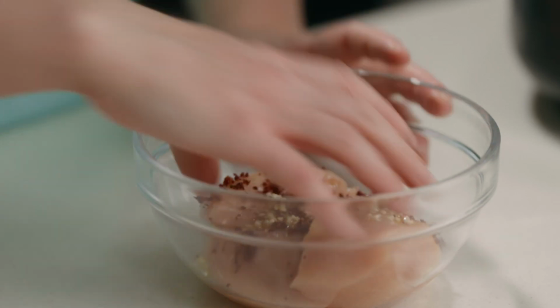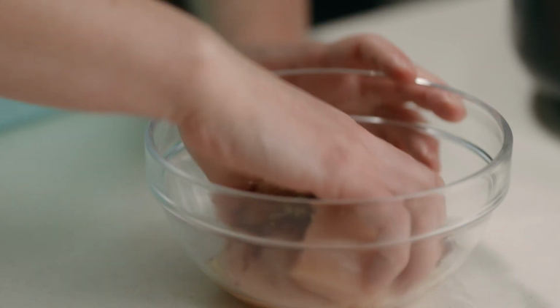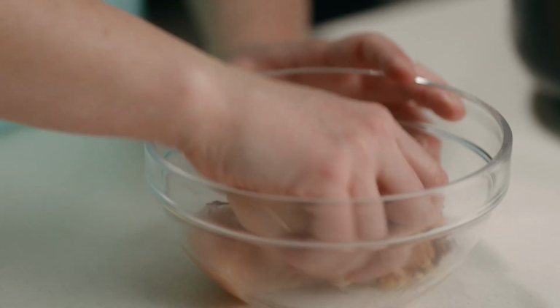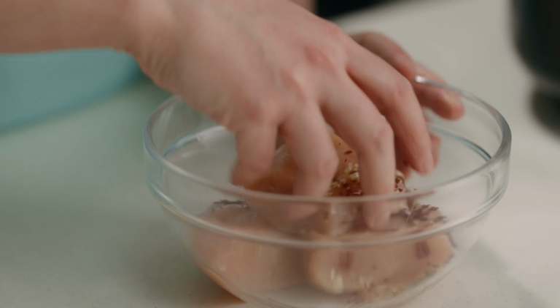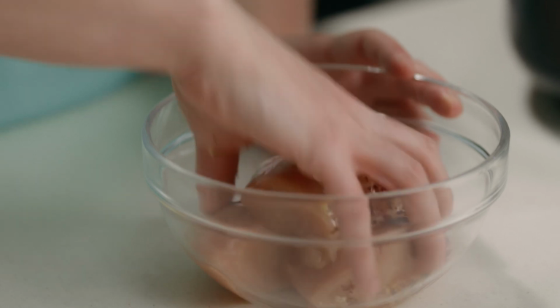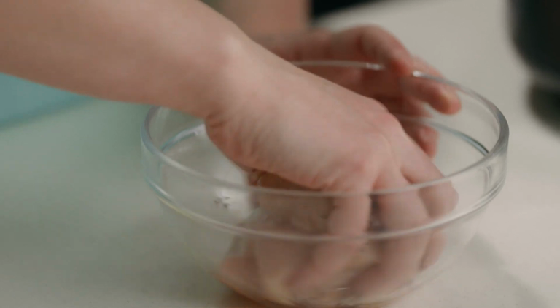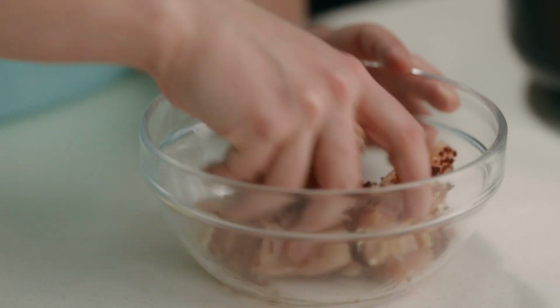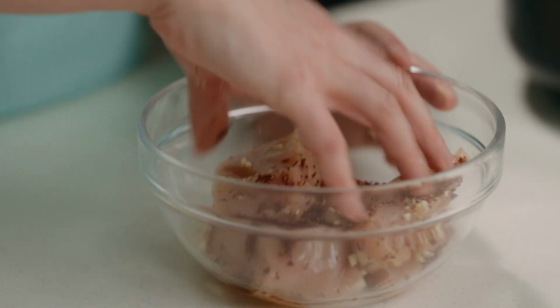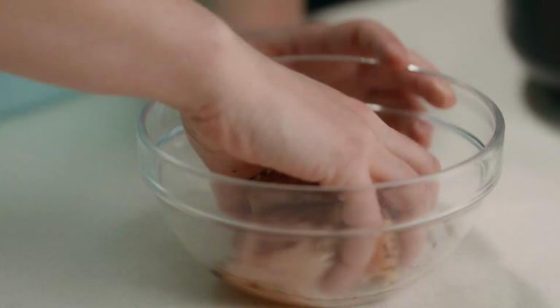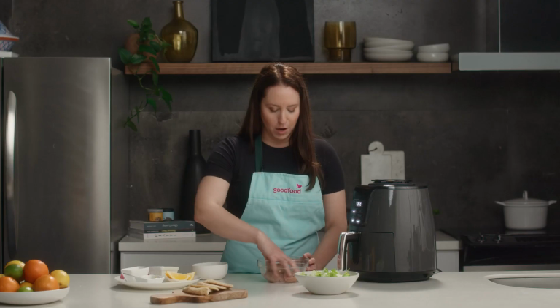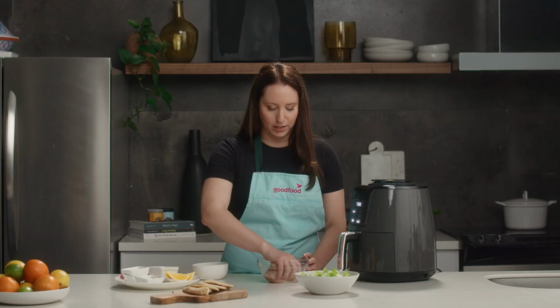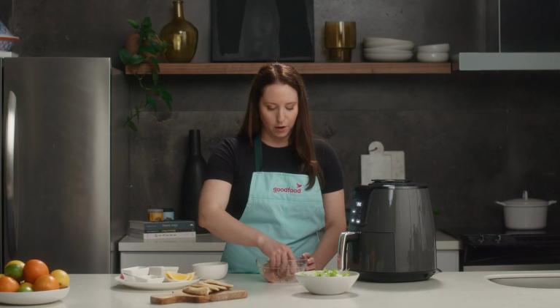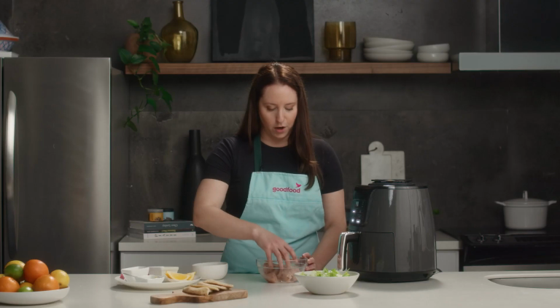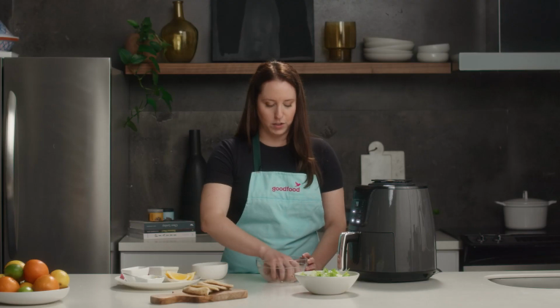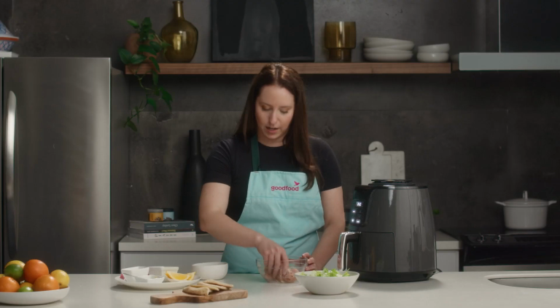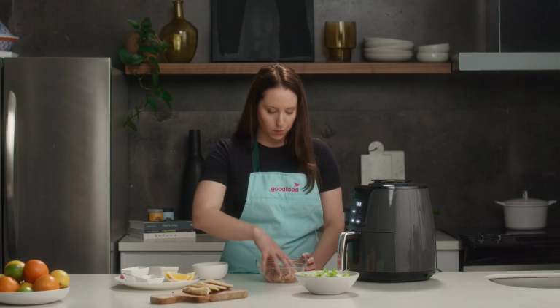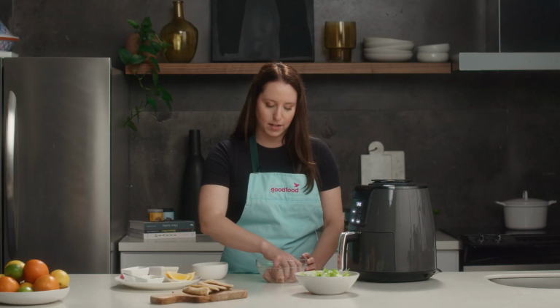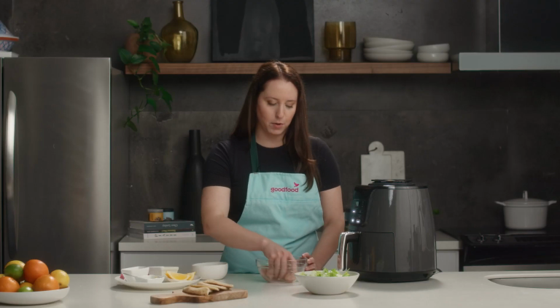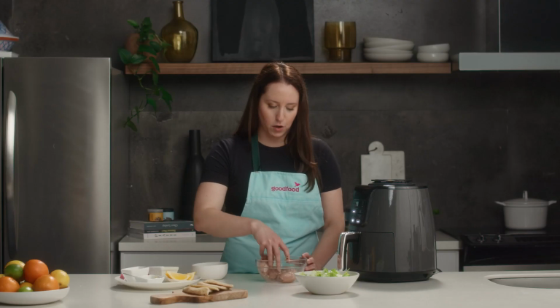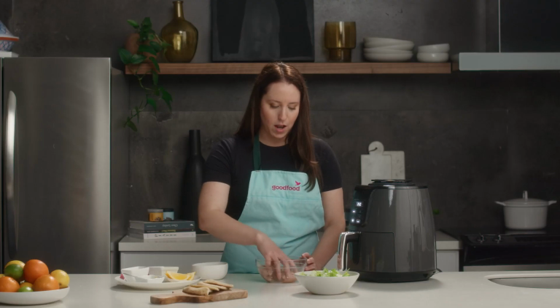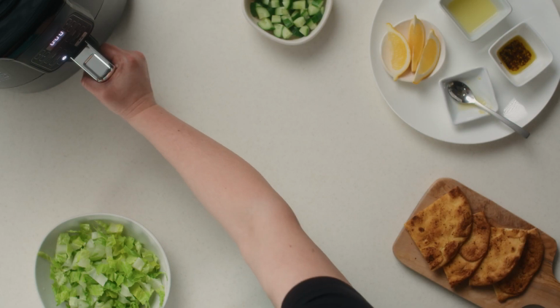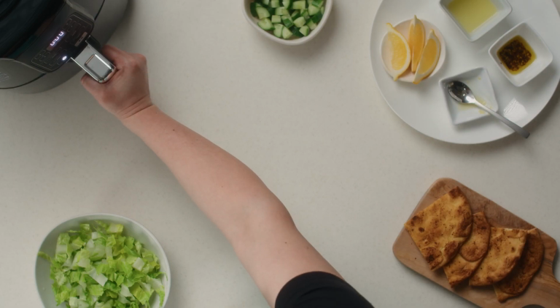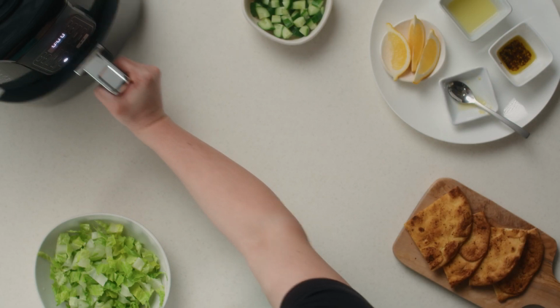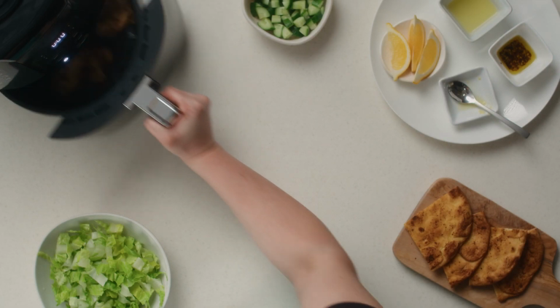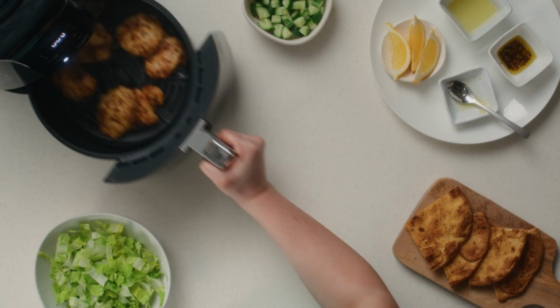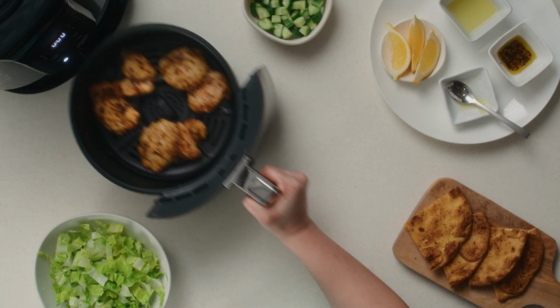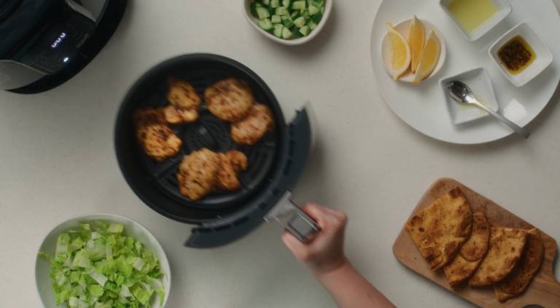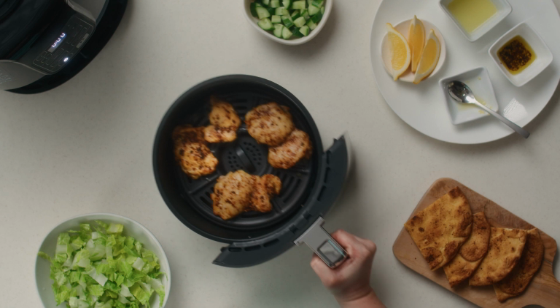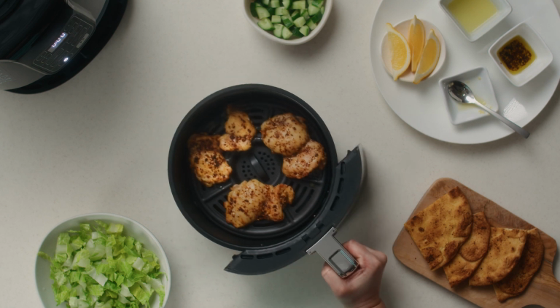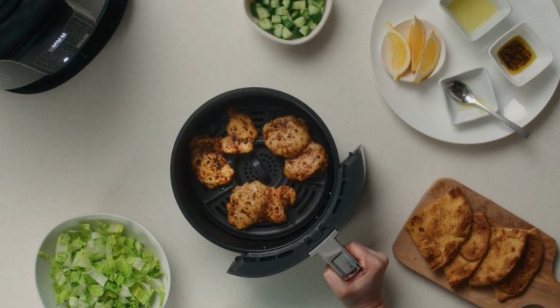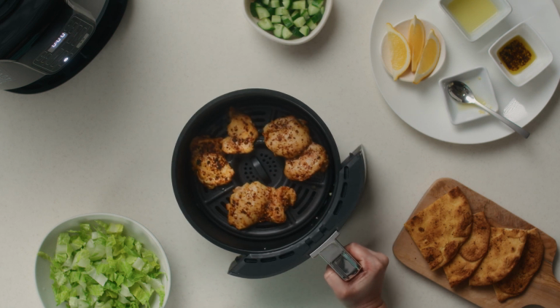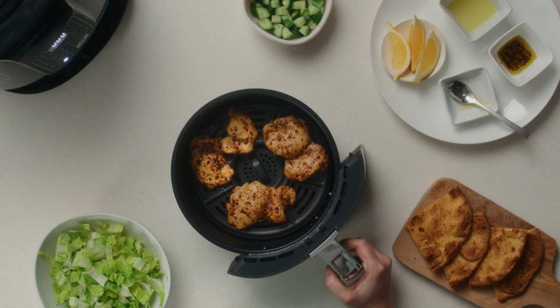It's really easy to overcook chicken, but with the air fryer you set it to the right temperature, and you get perfect results and crispy every time.